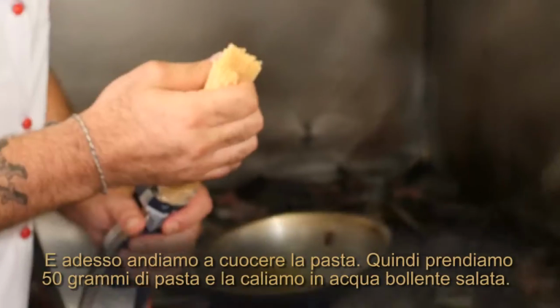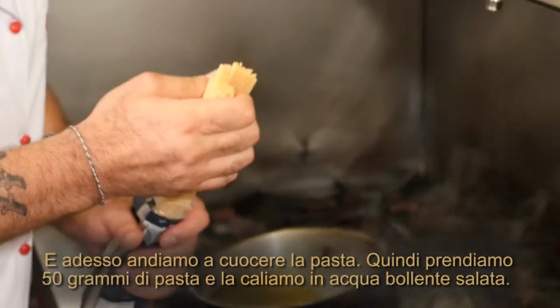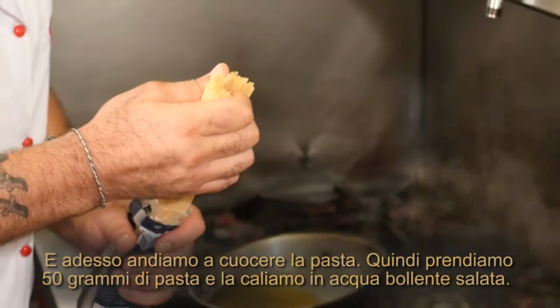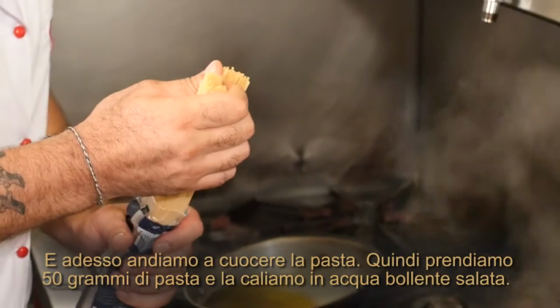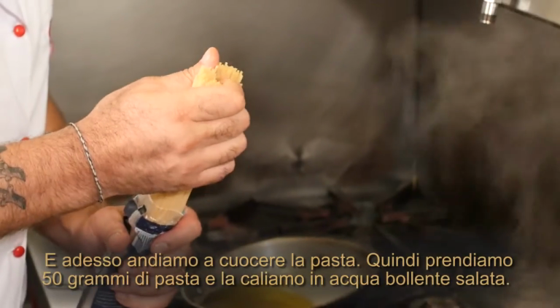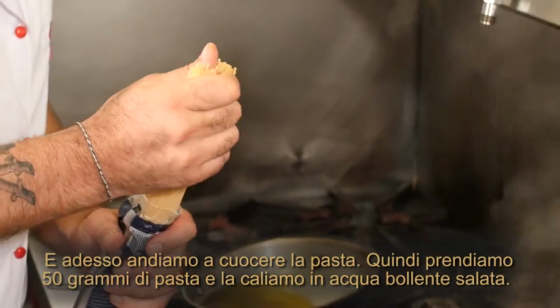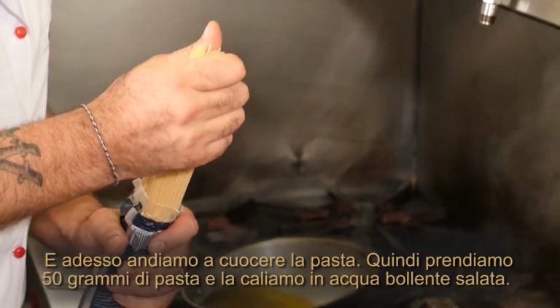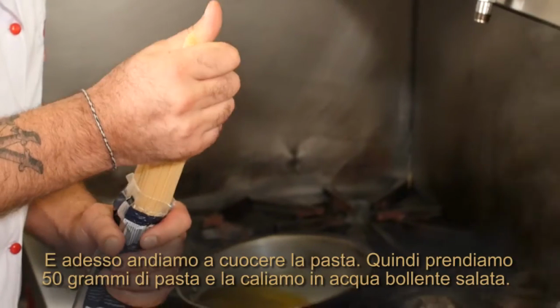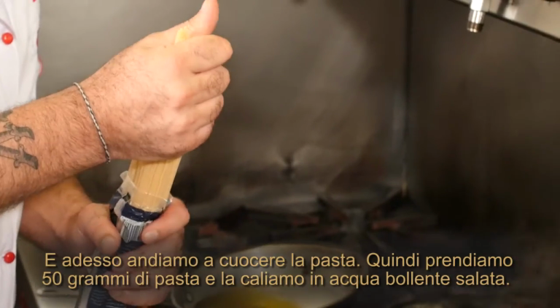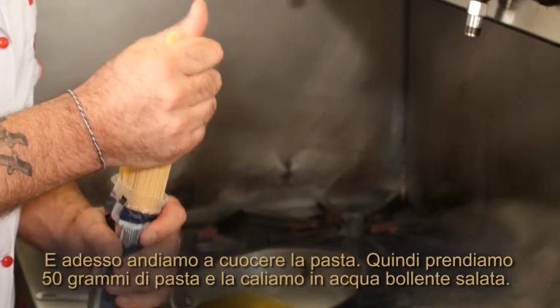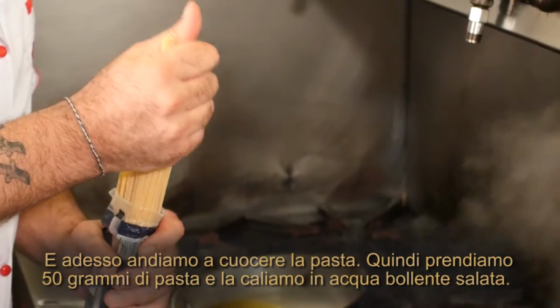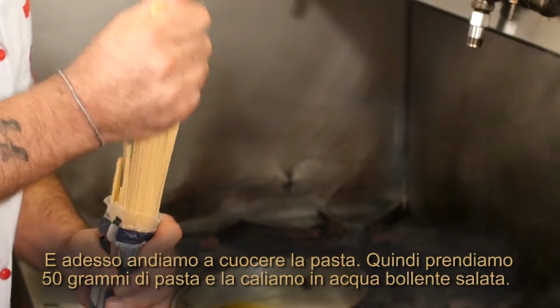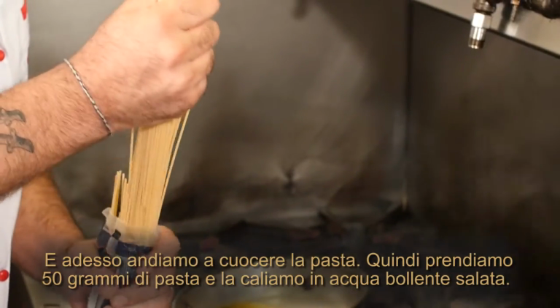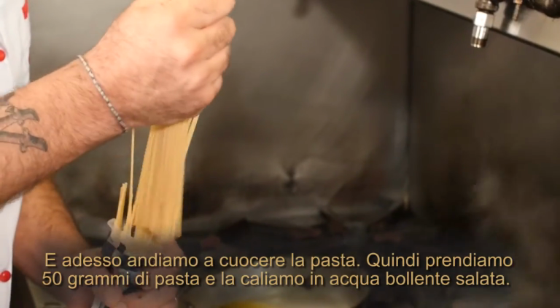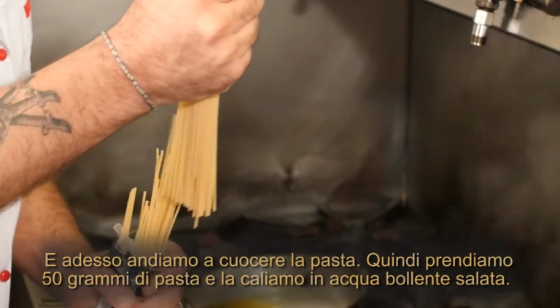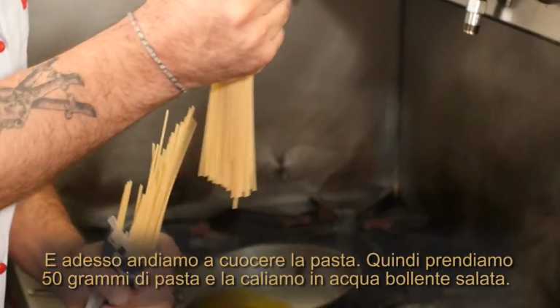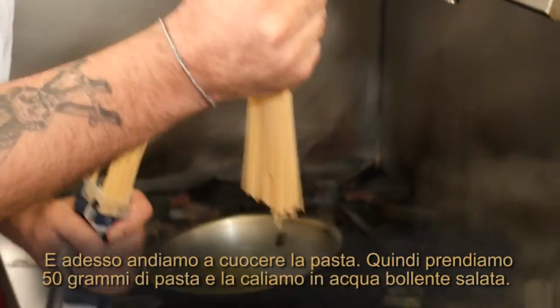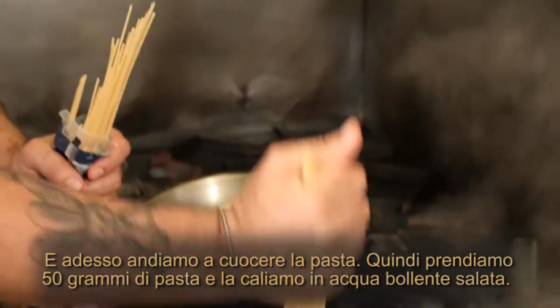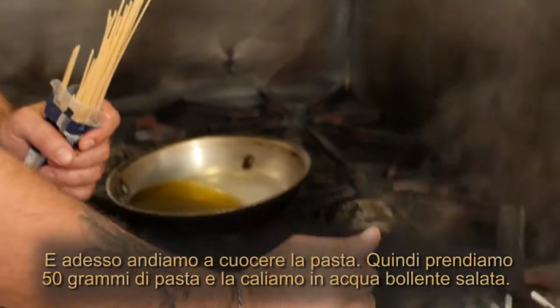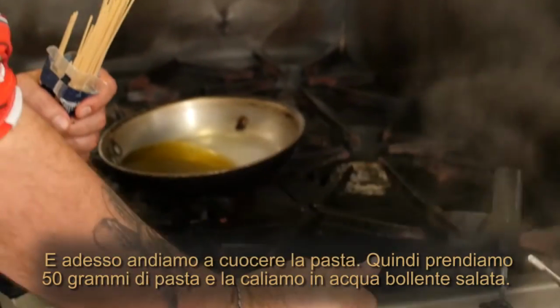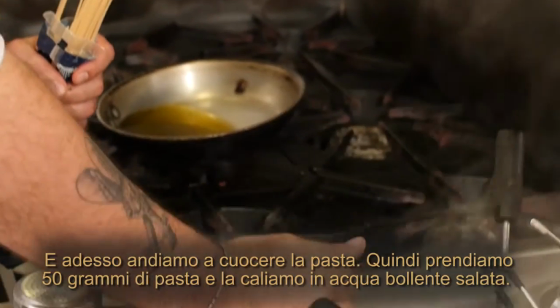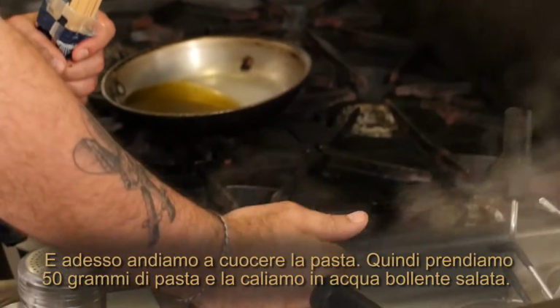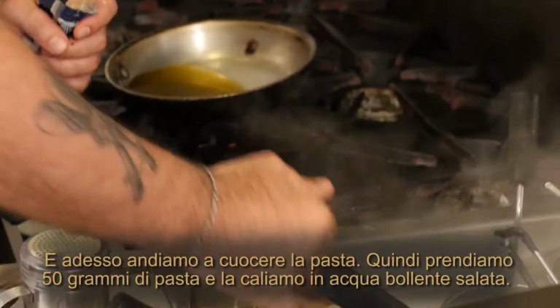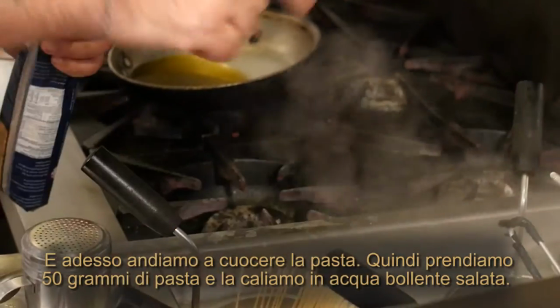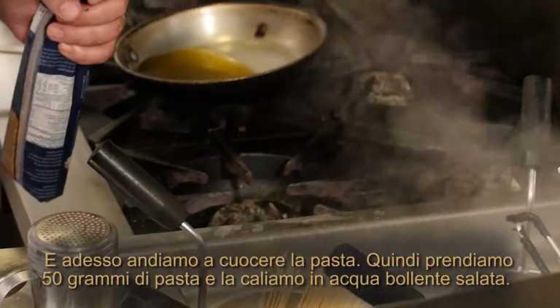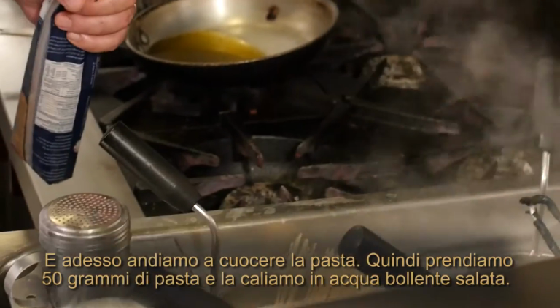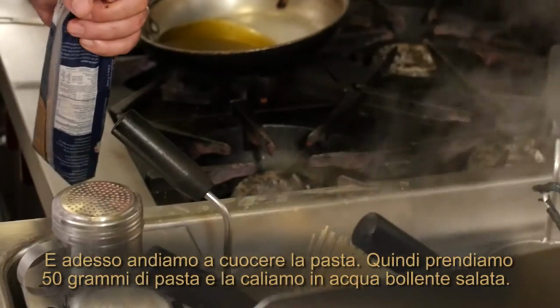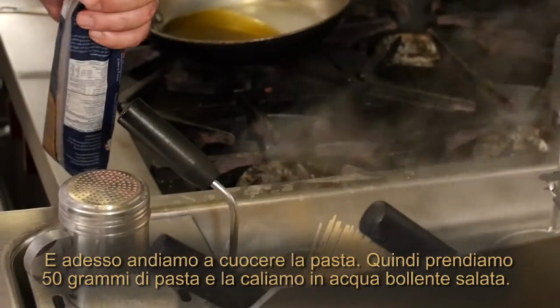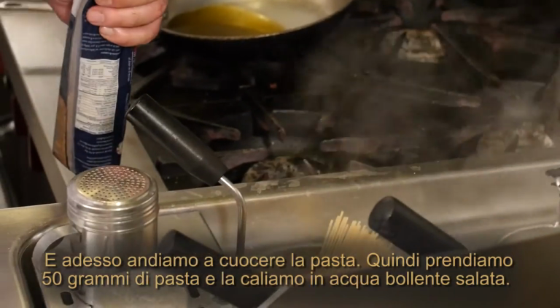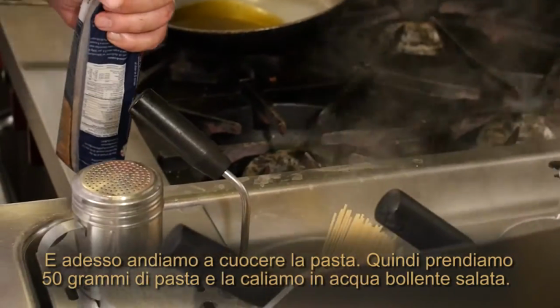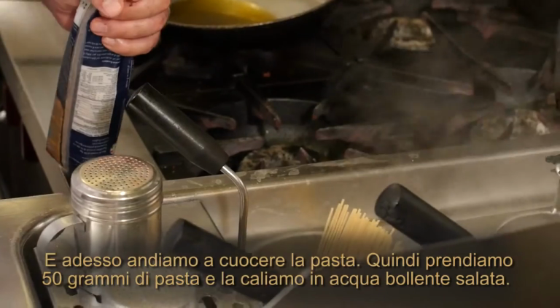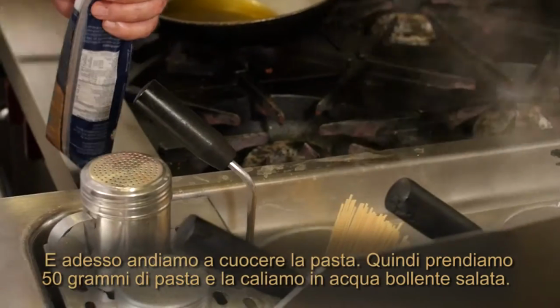Now we're going to cook the pasta. We take around five ounces of pasta and put it in salted boiling water.